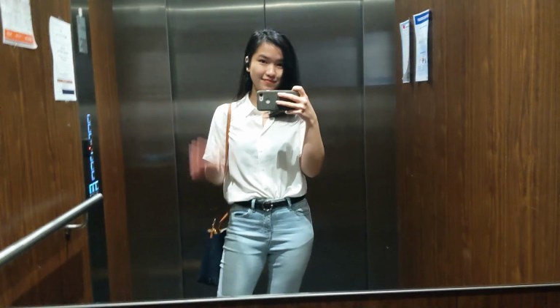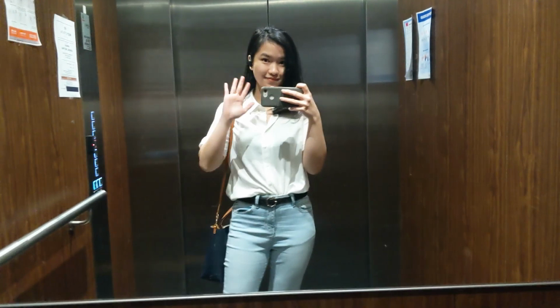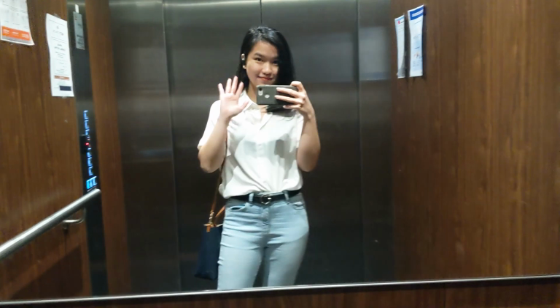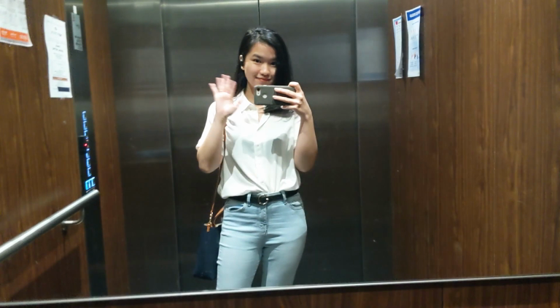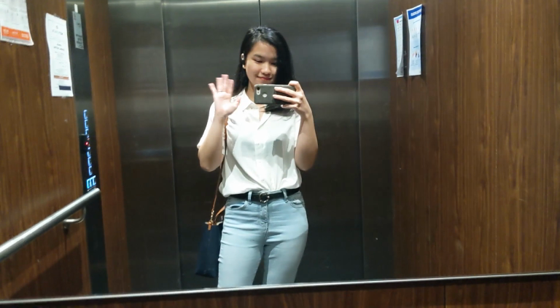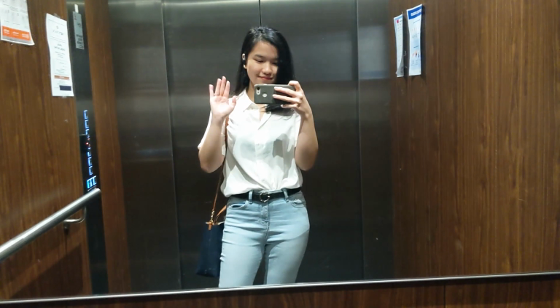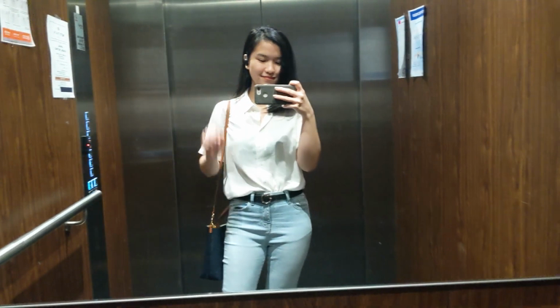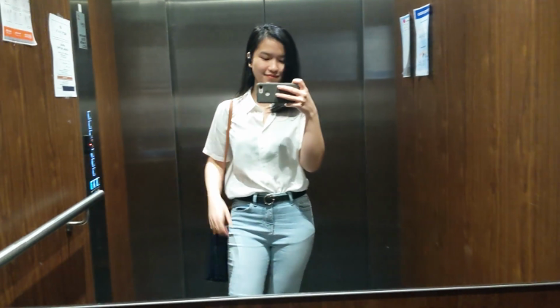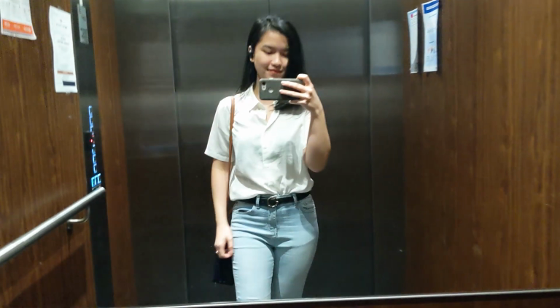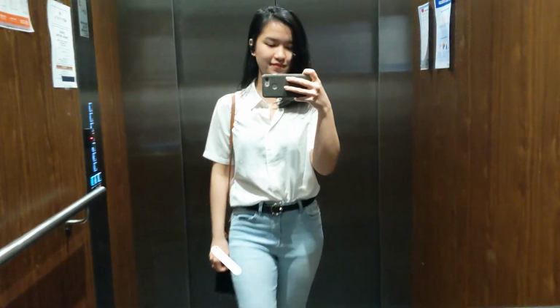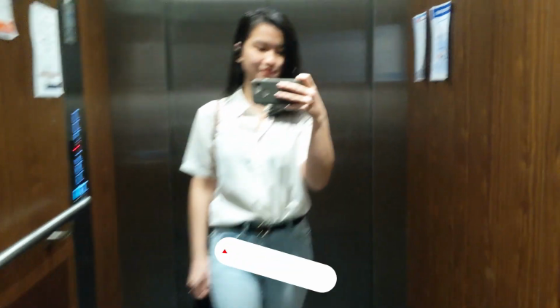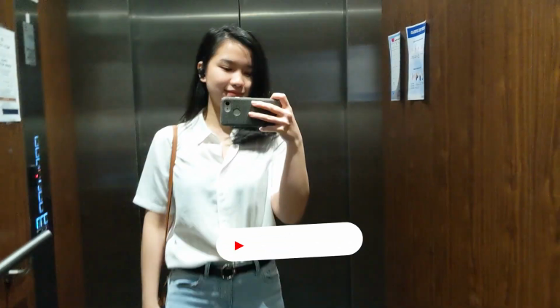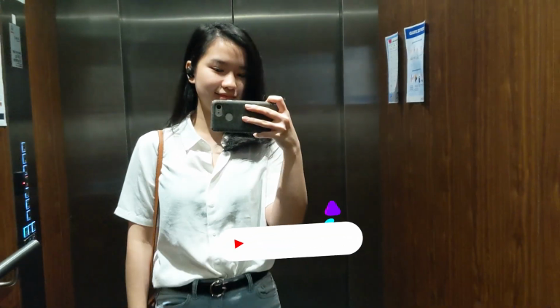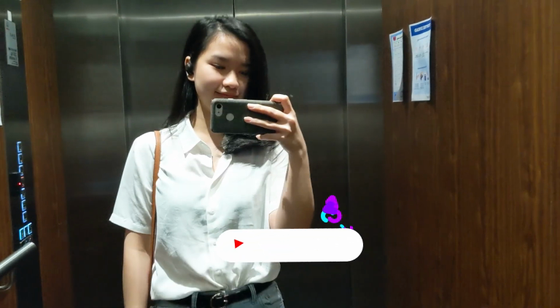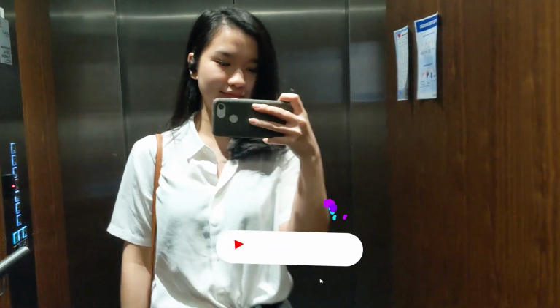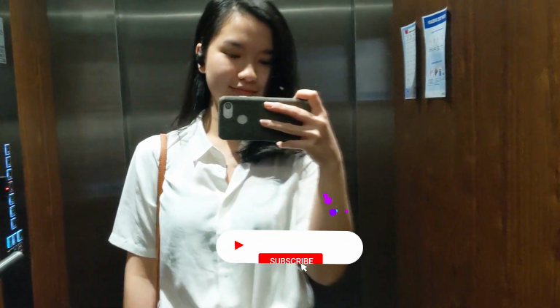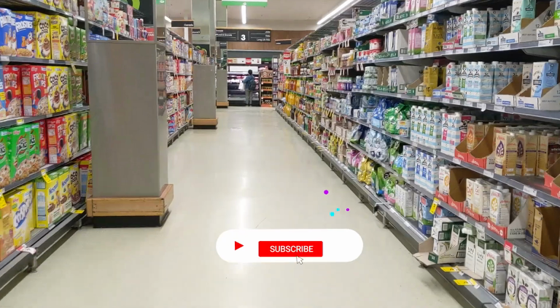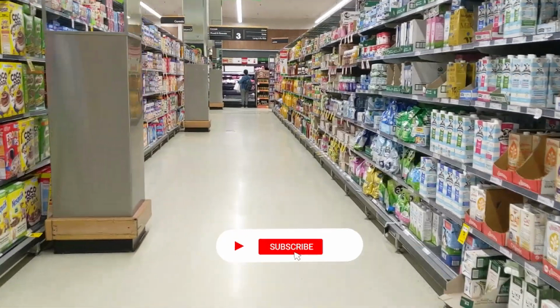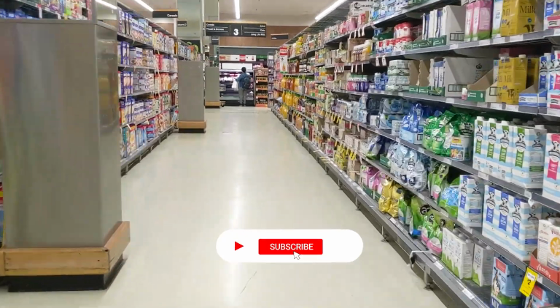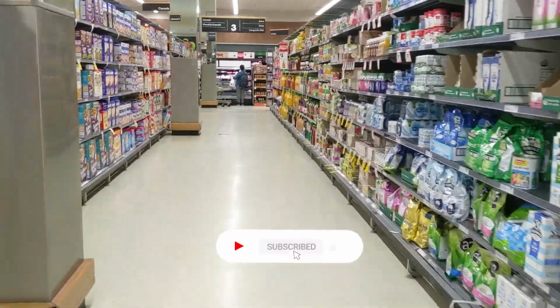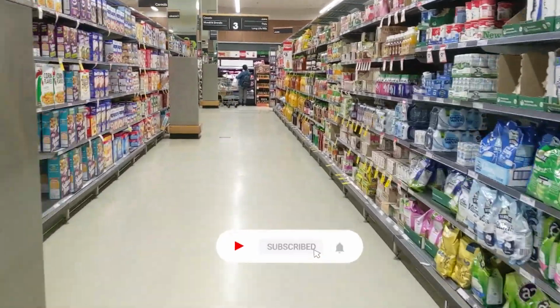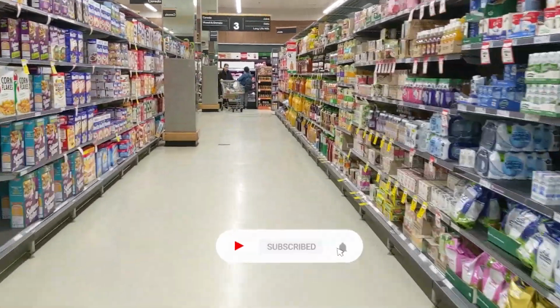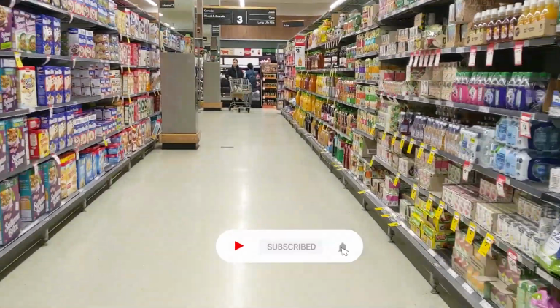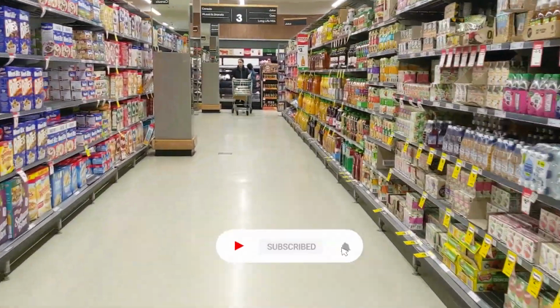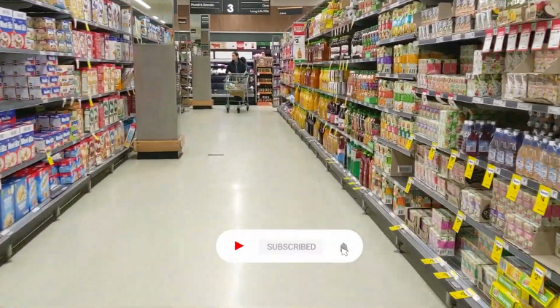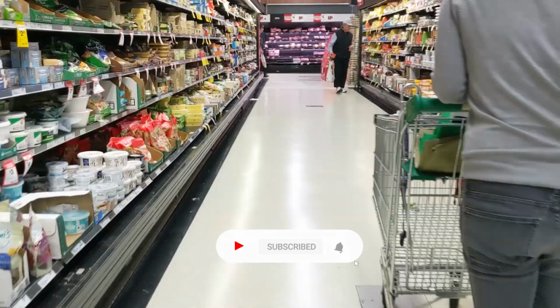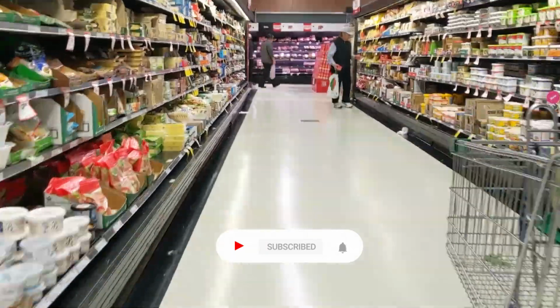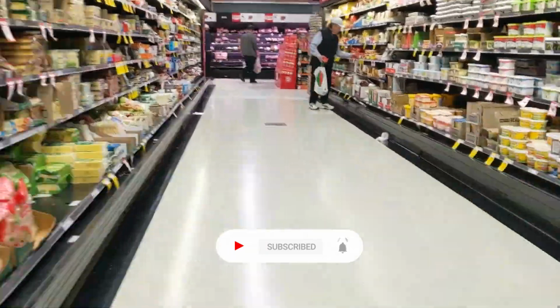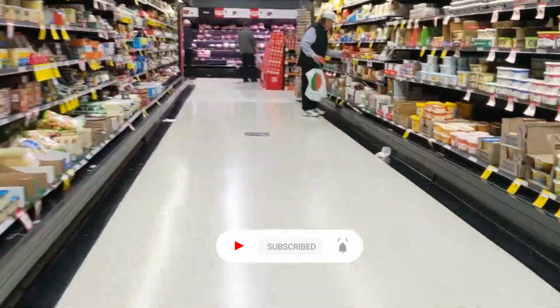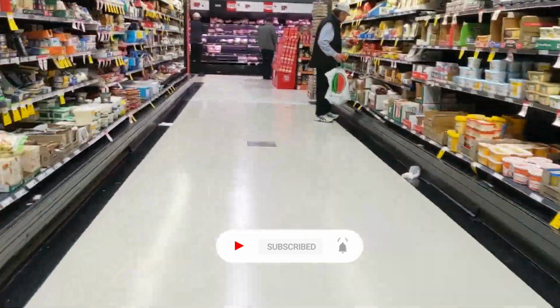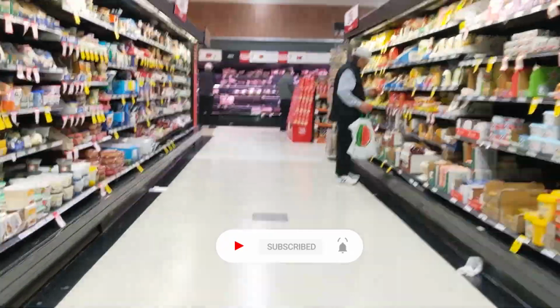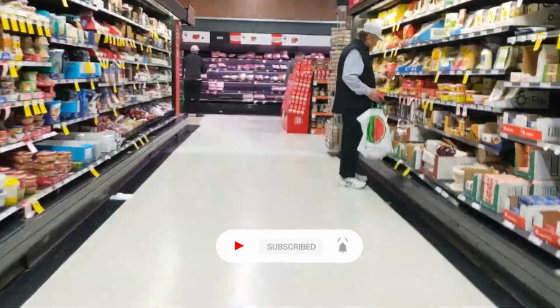Hi everyone, today we're going to make a latte art with skim milk, but before that let's go buy the milk first.